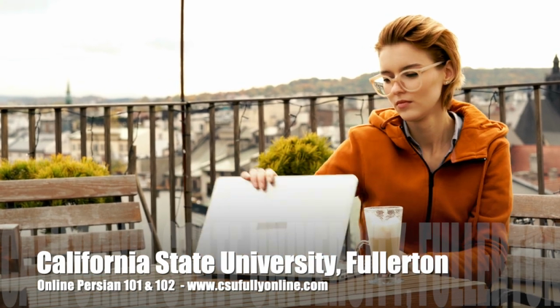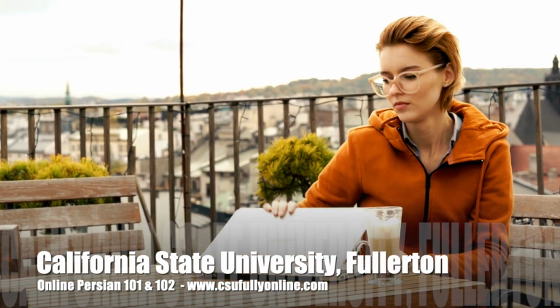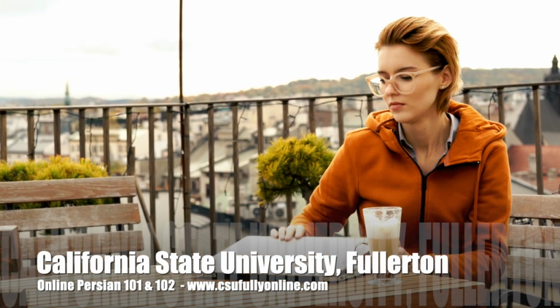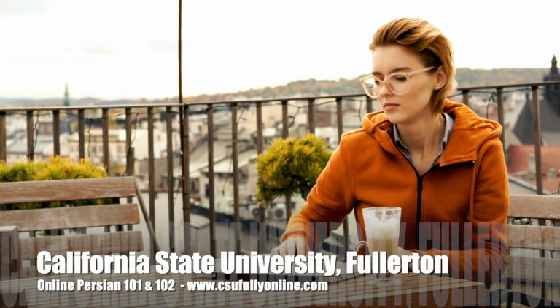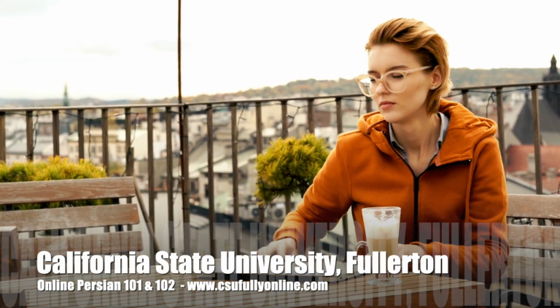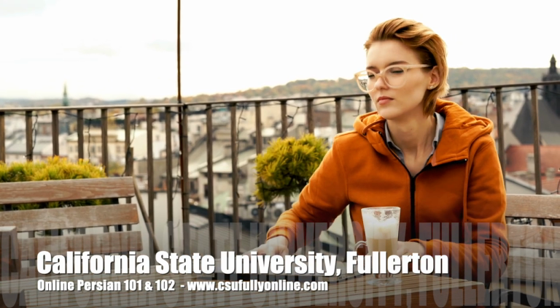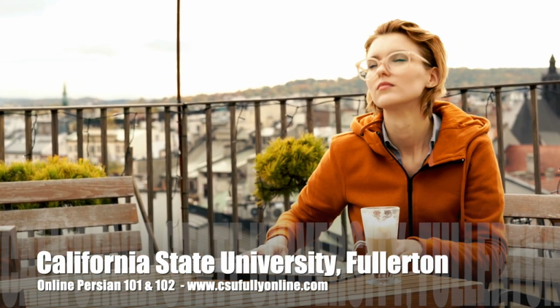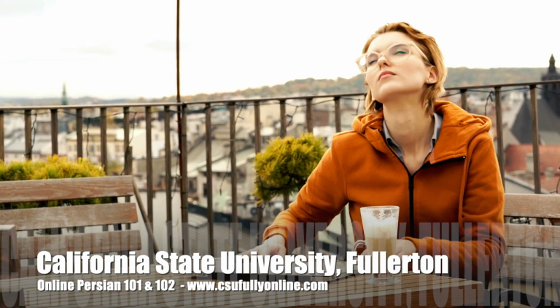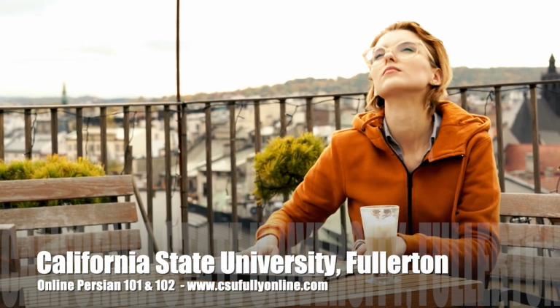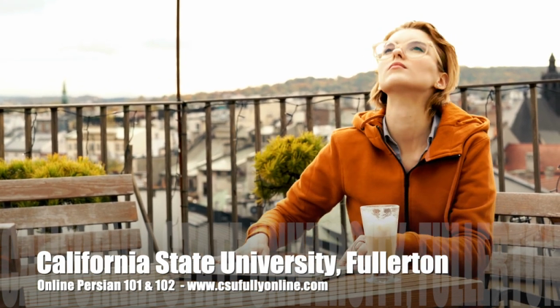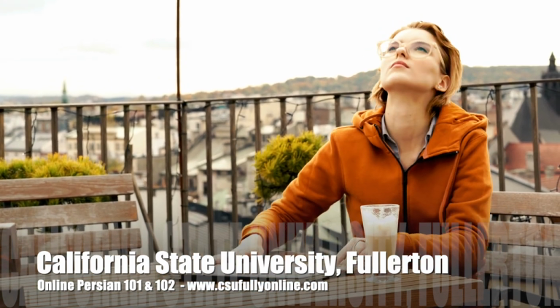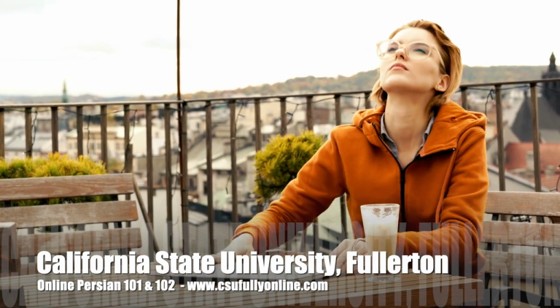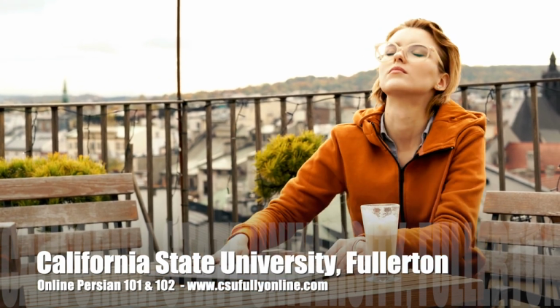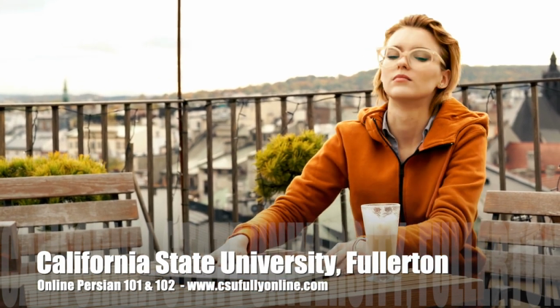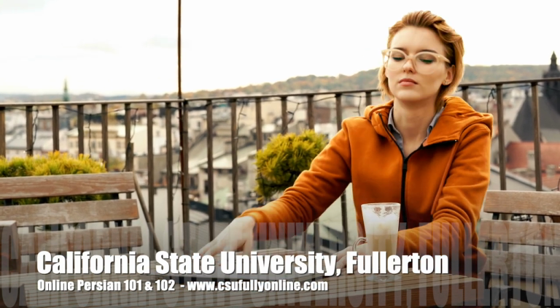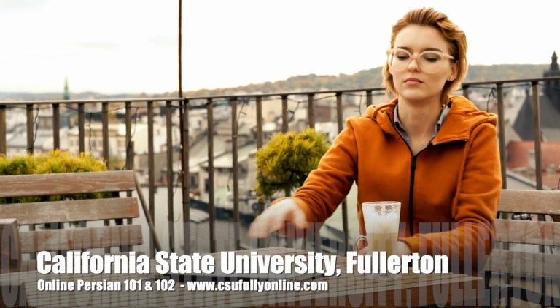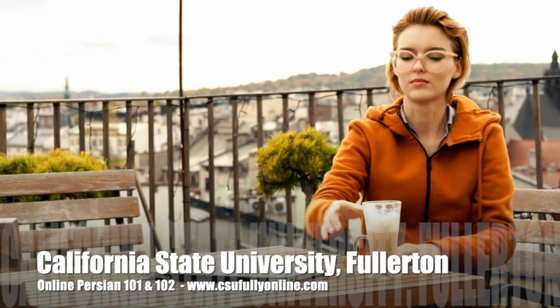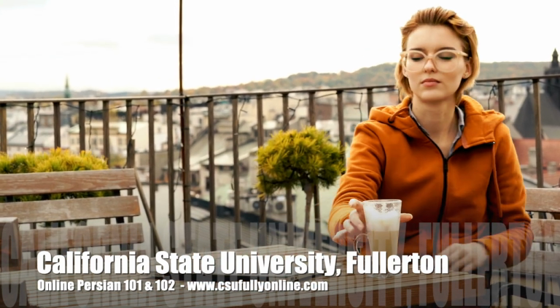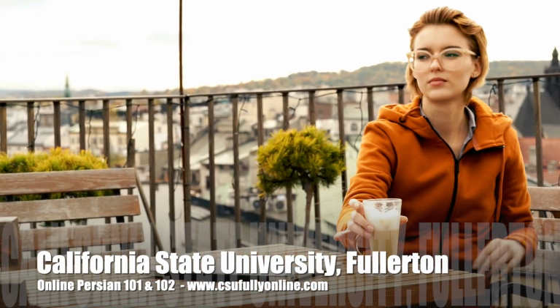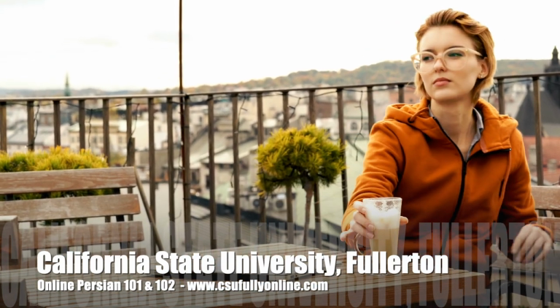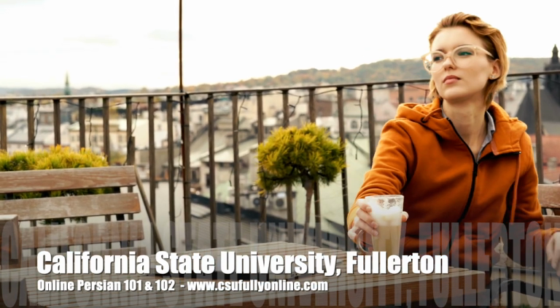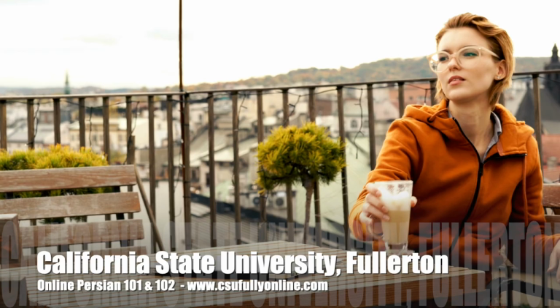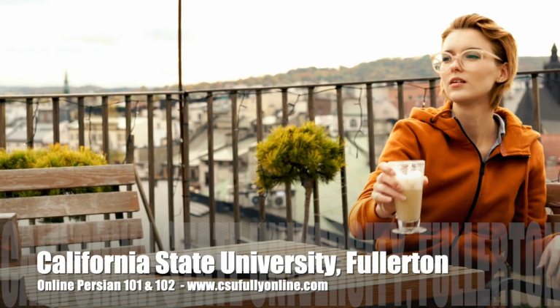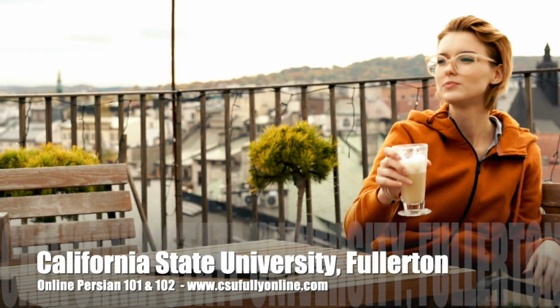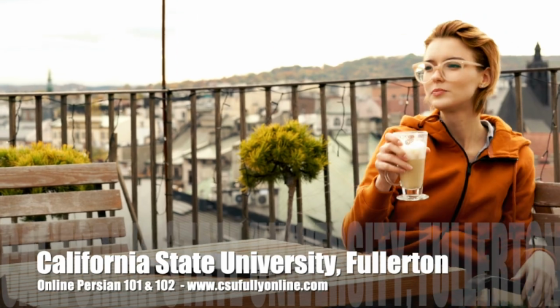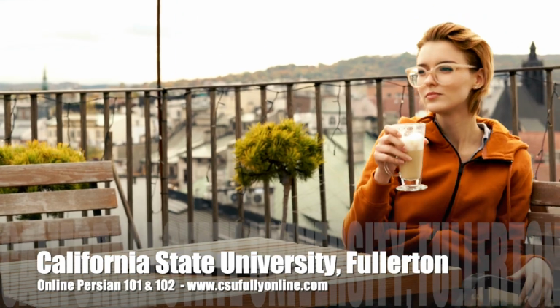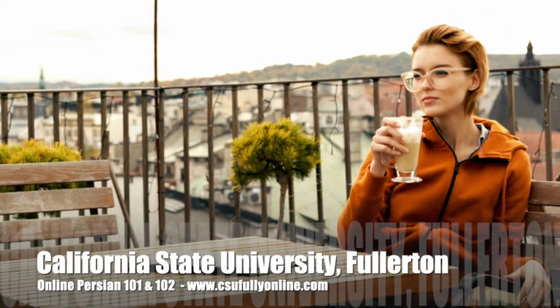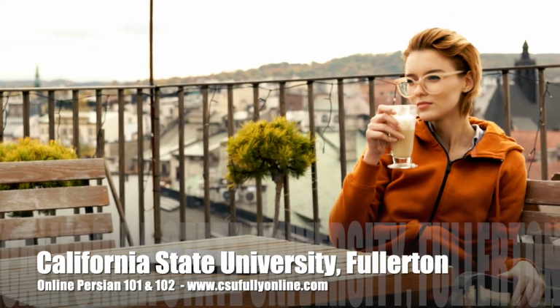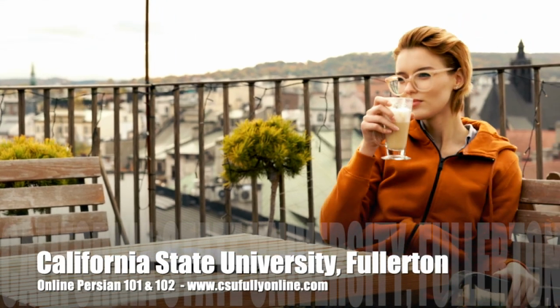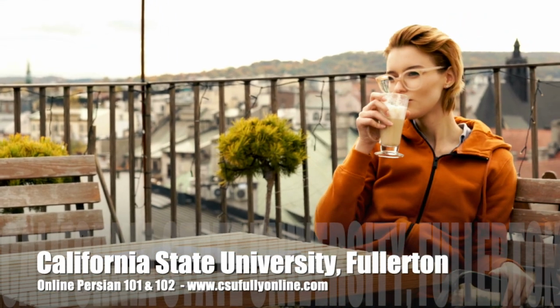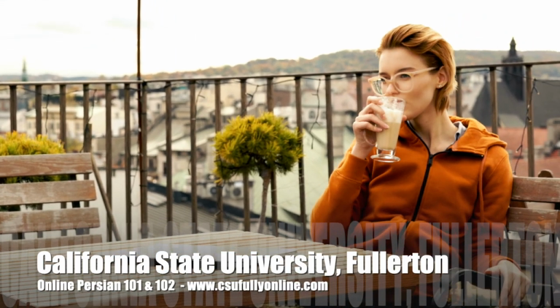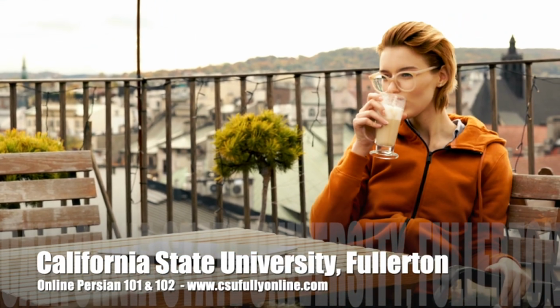For questions, please contact Modern Languages and Literatures Department at California State University Fullerton.